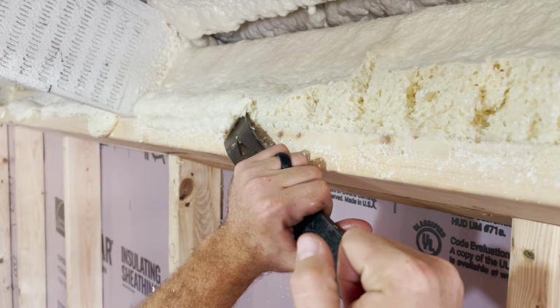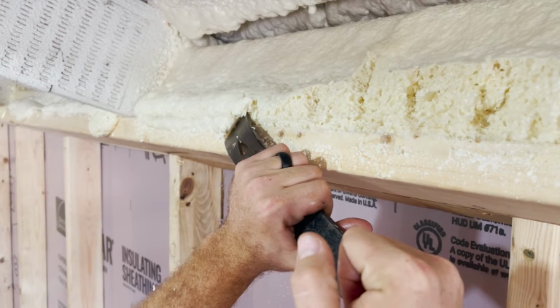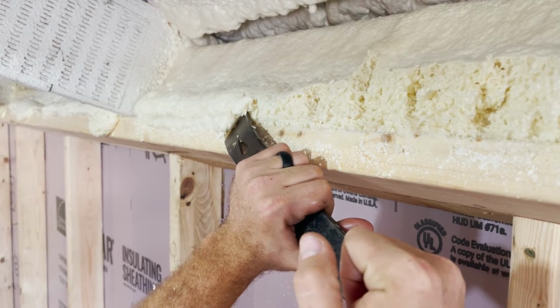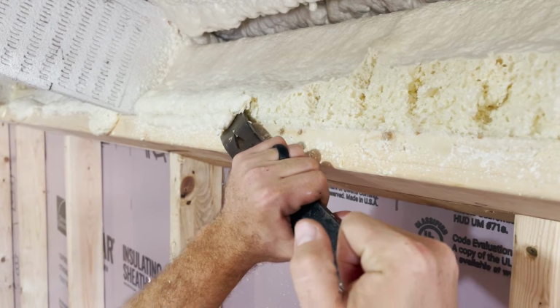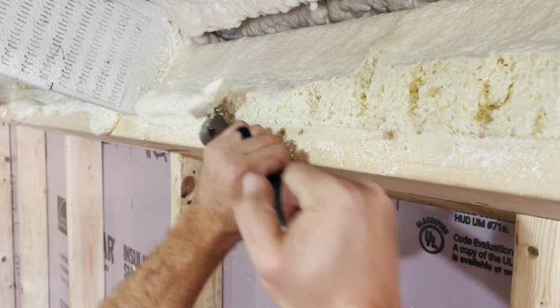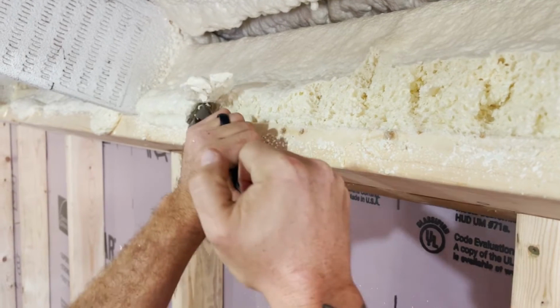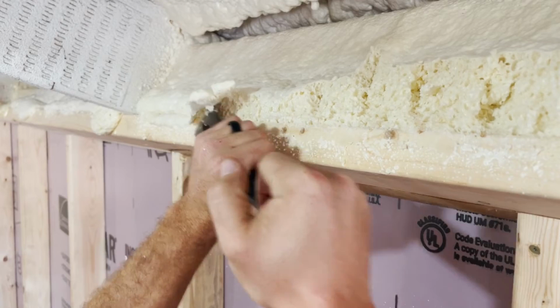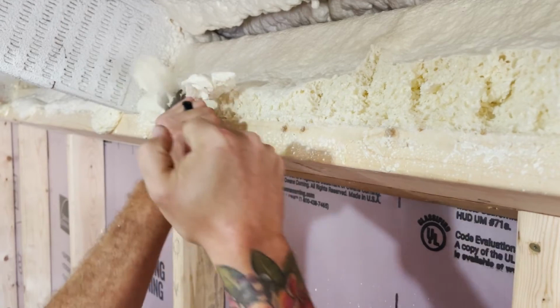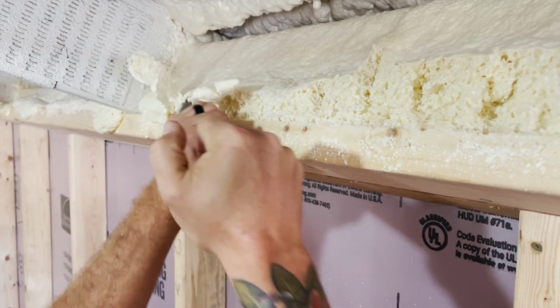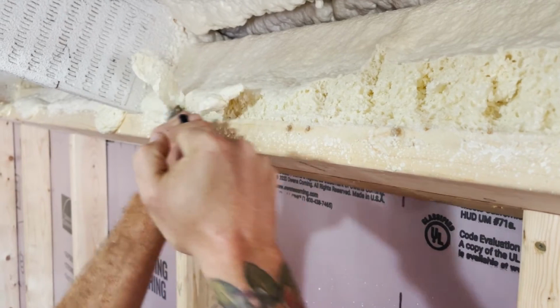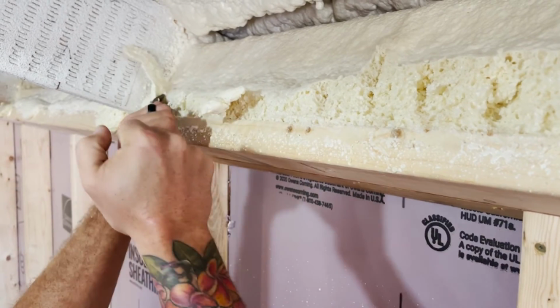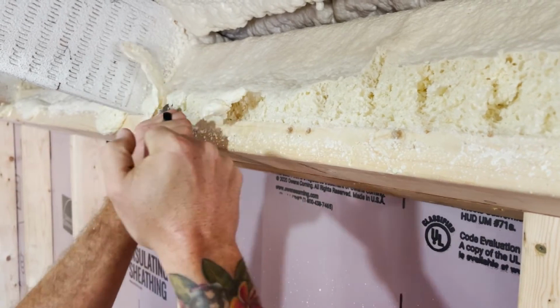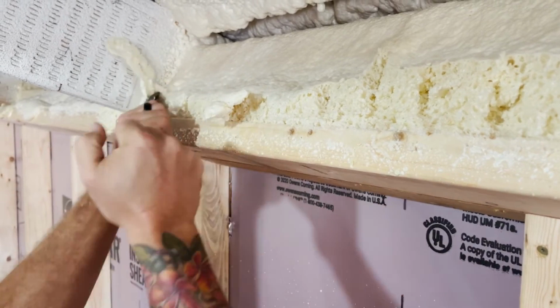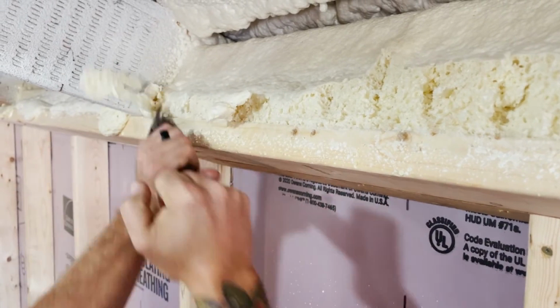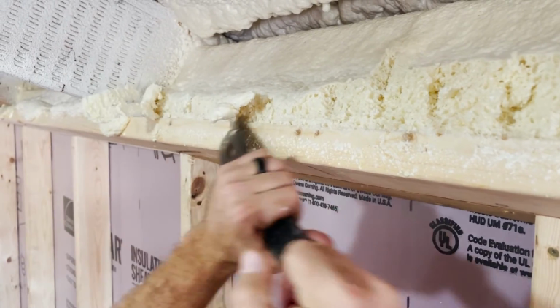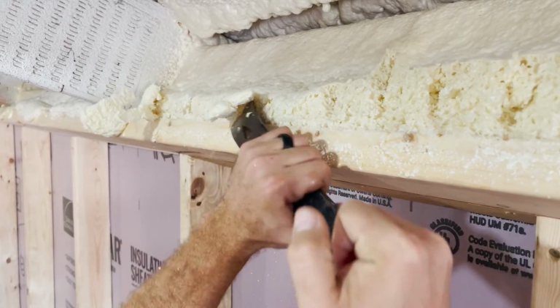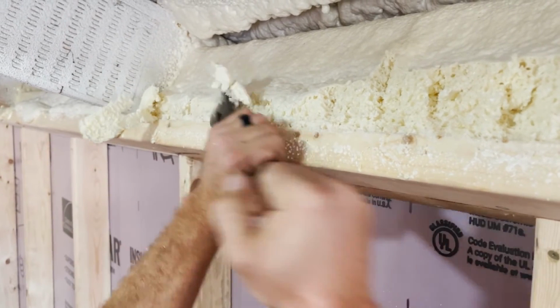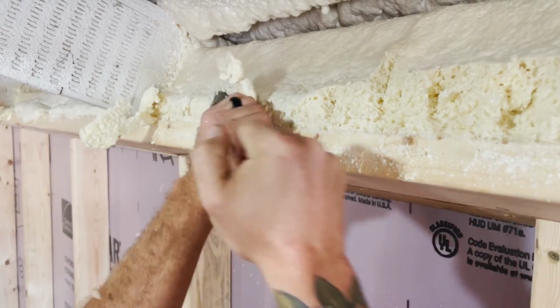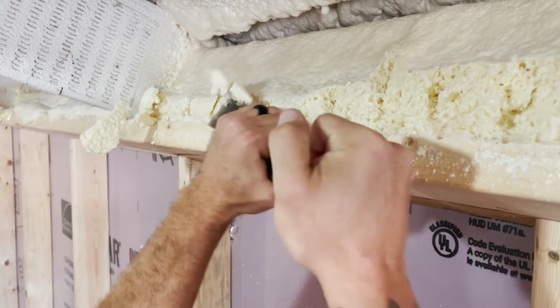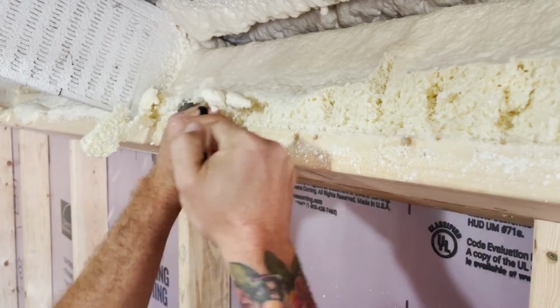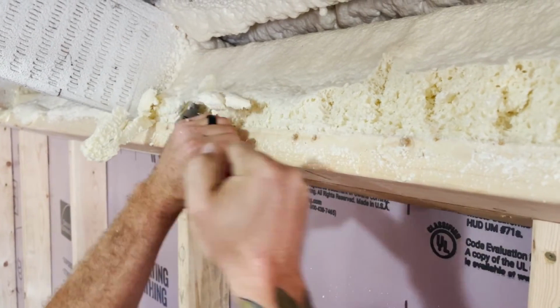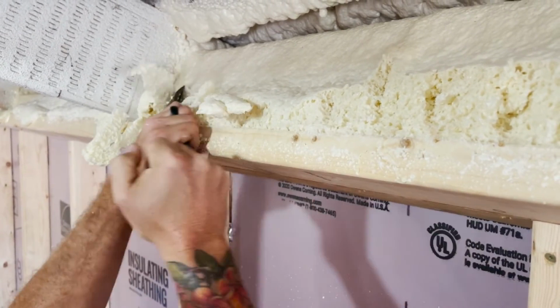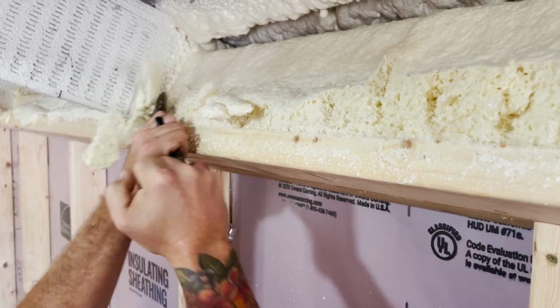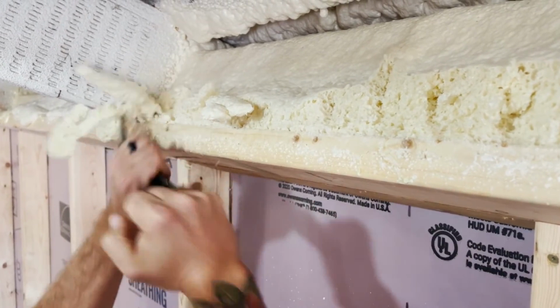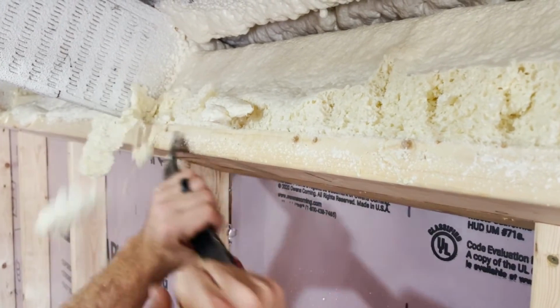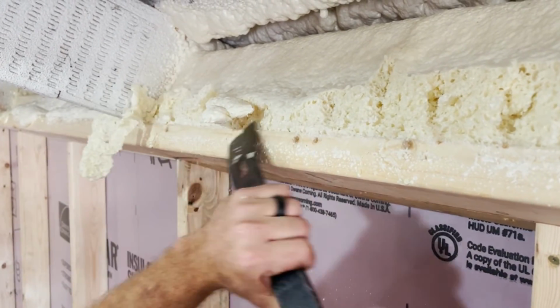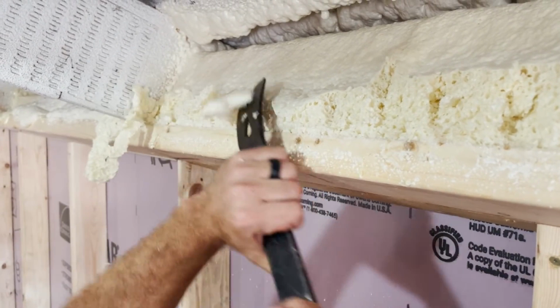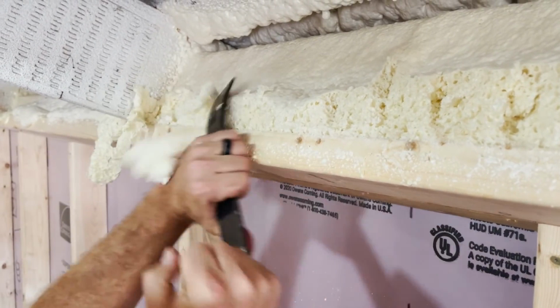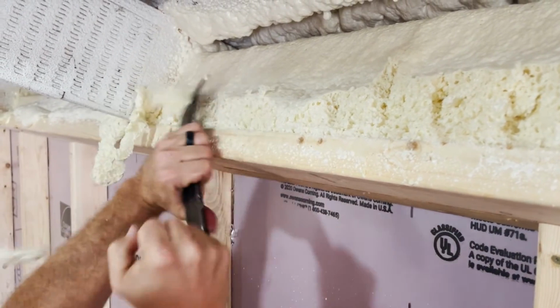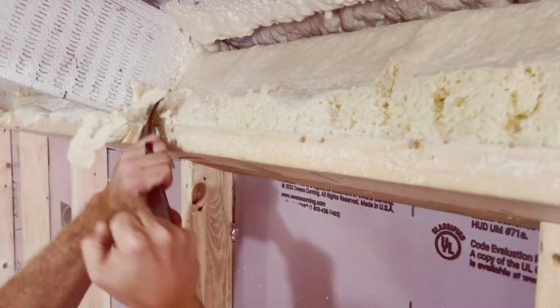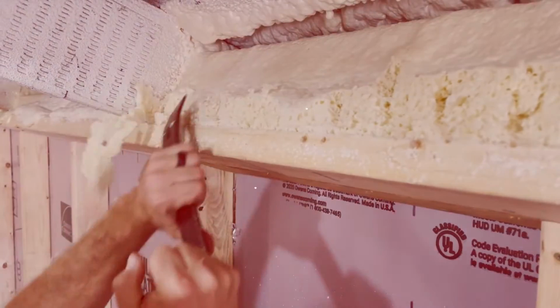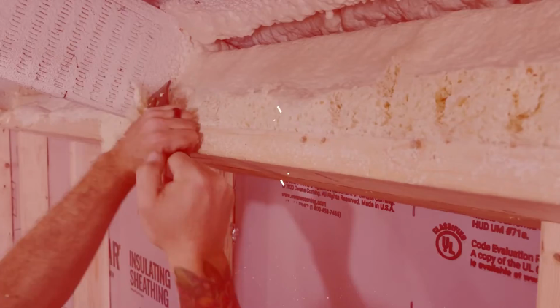Once spray foam insulation is applied, it has to be scraped off if you want to remove it, so it is there to stay.